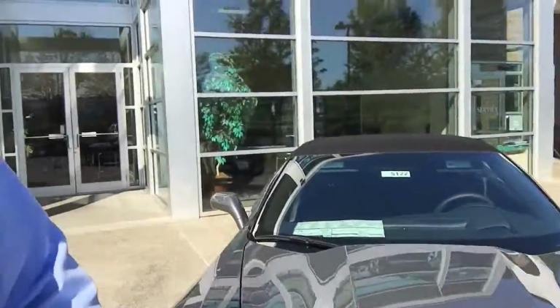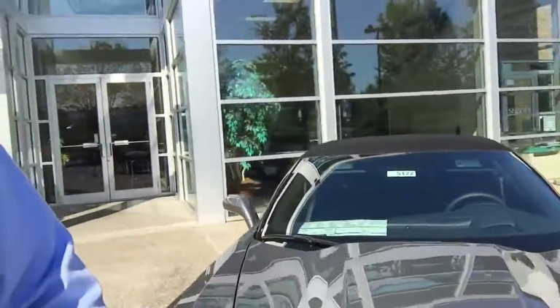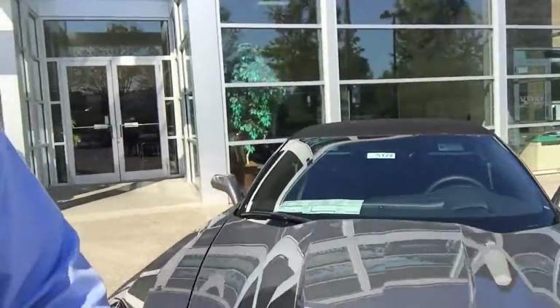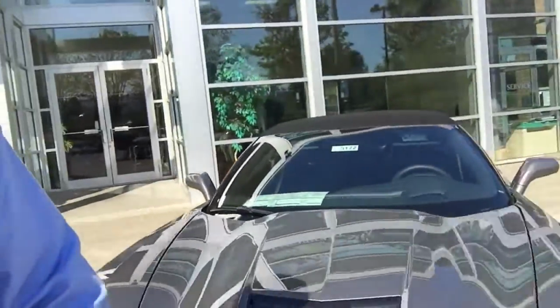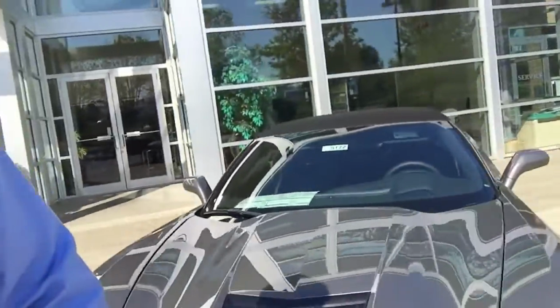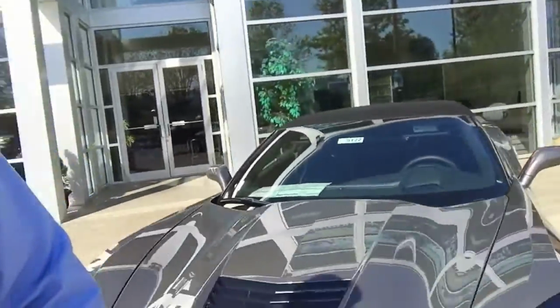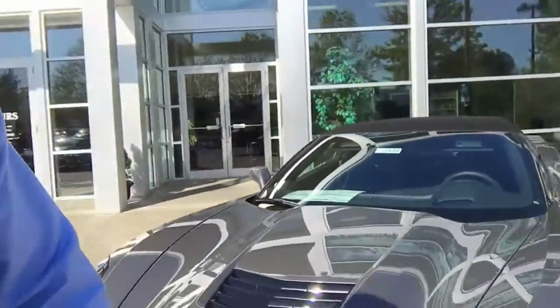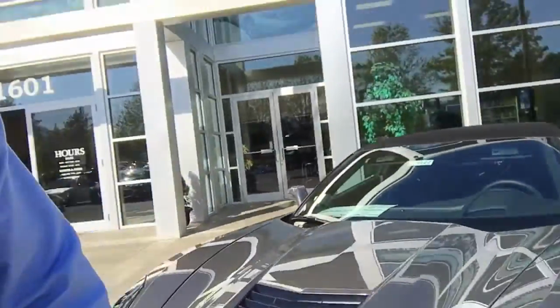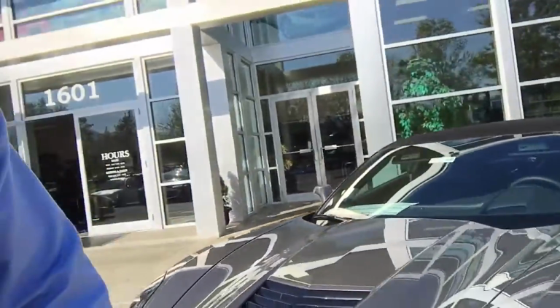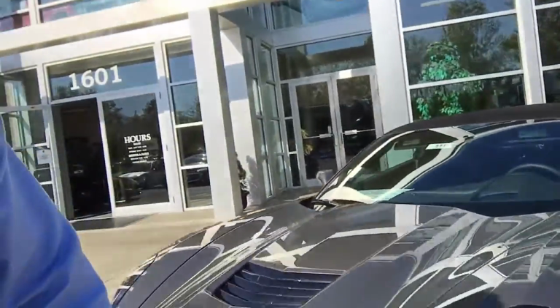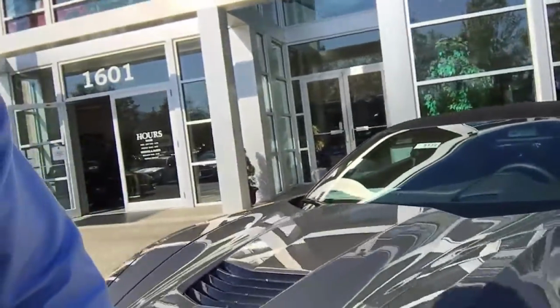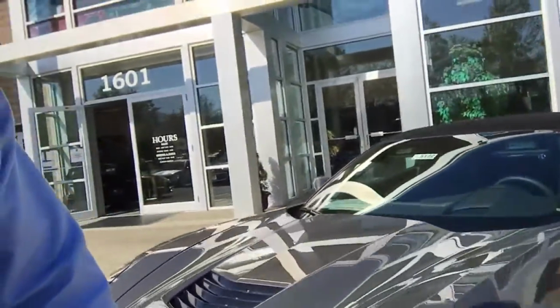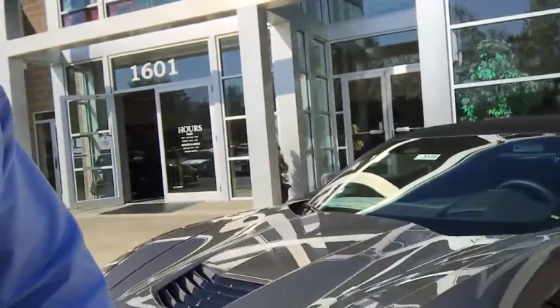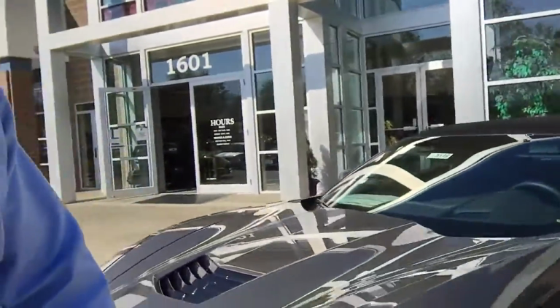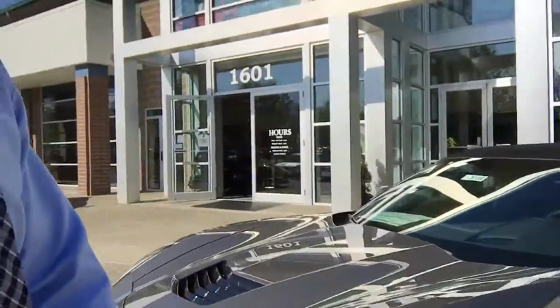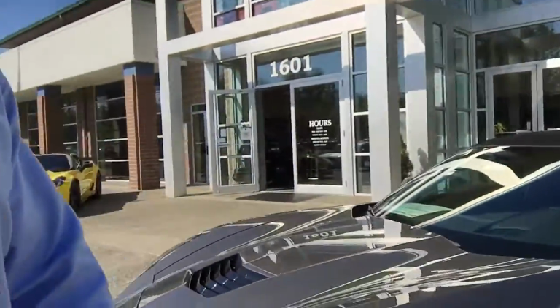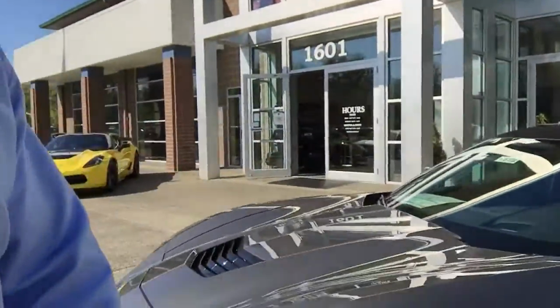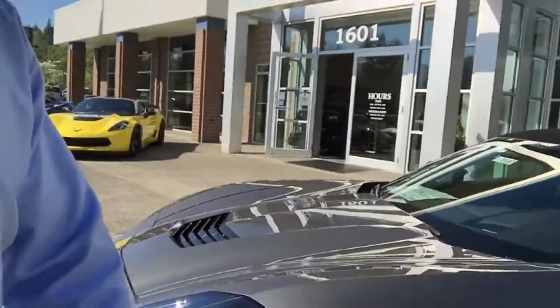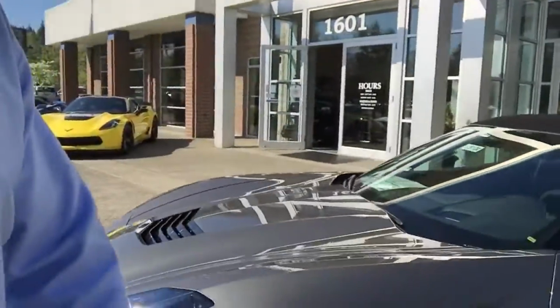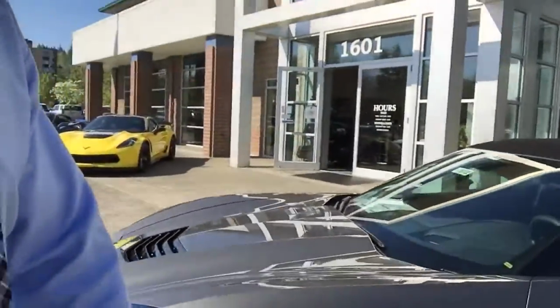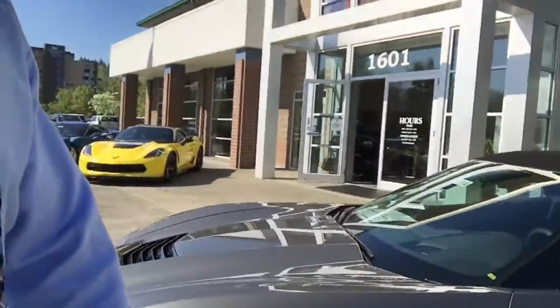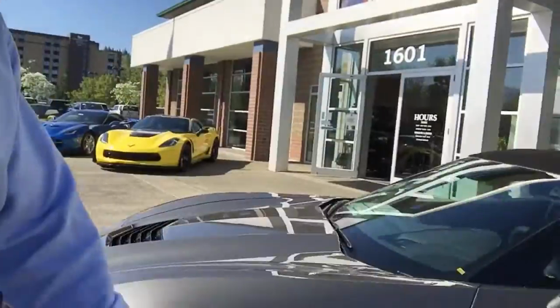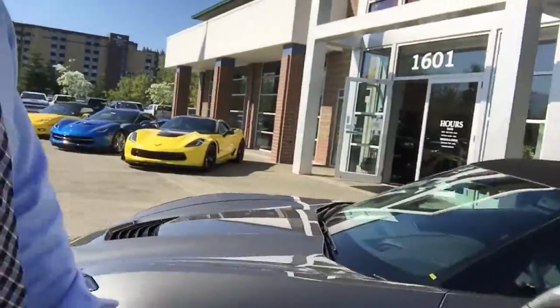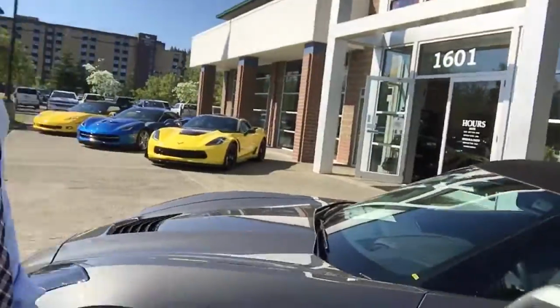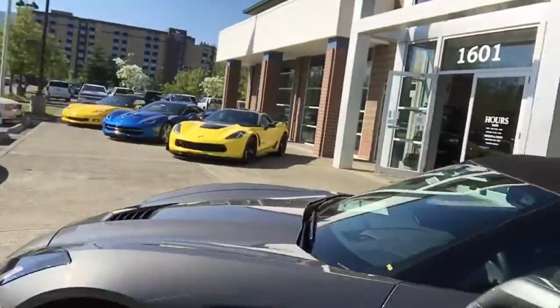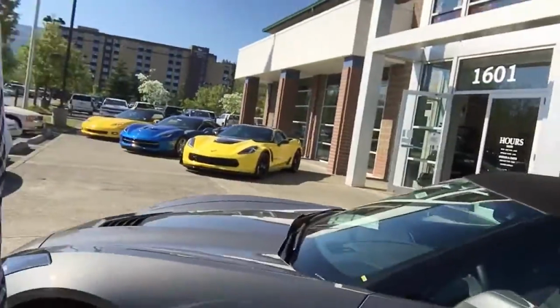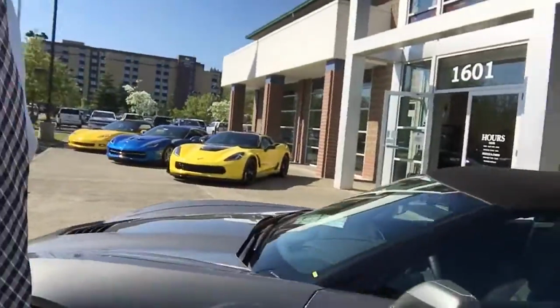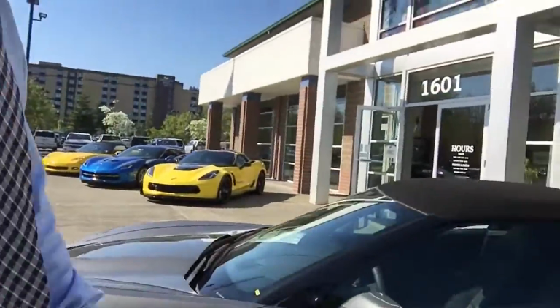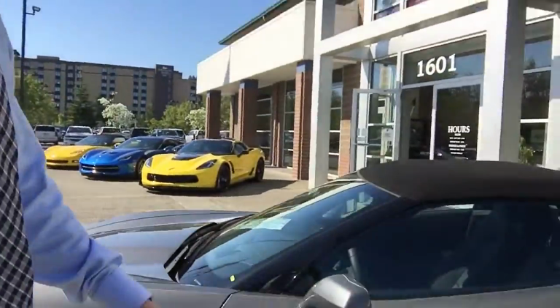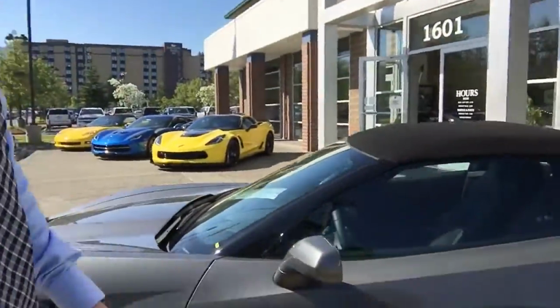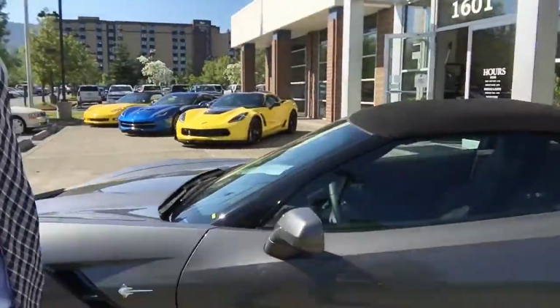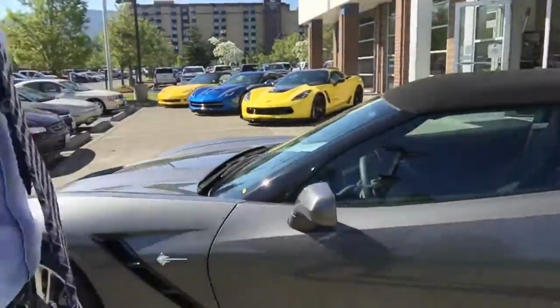So we've got a brand-new 2016 gray convertible Roadster.